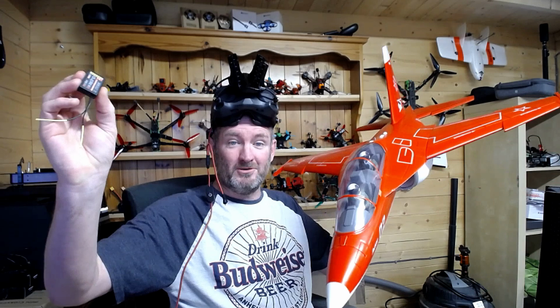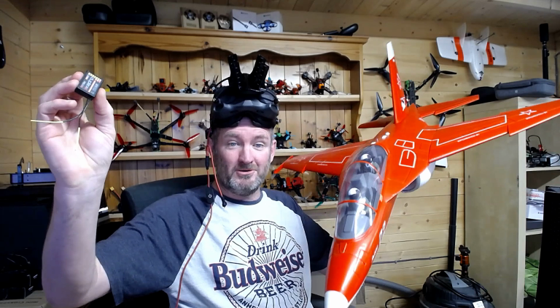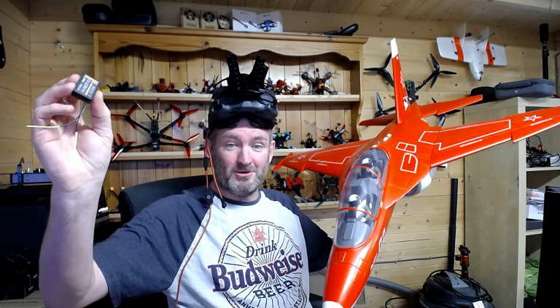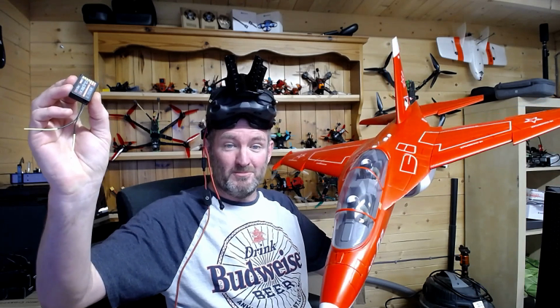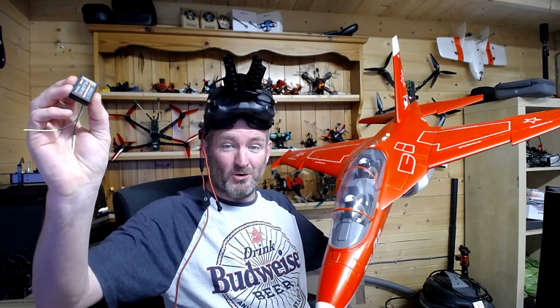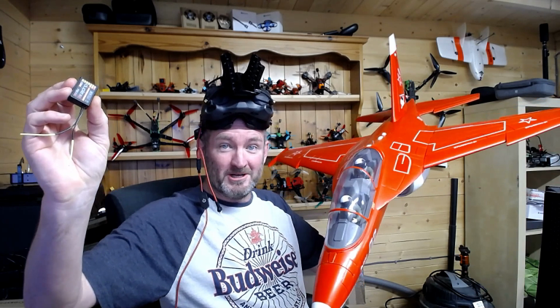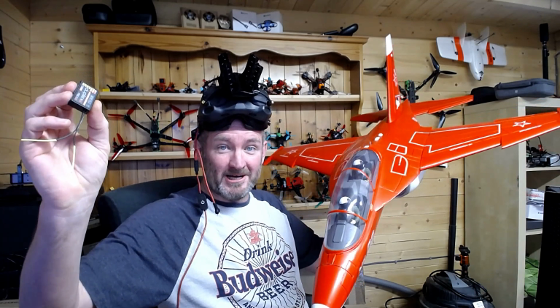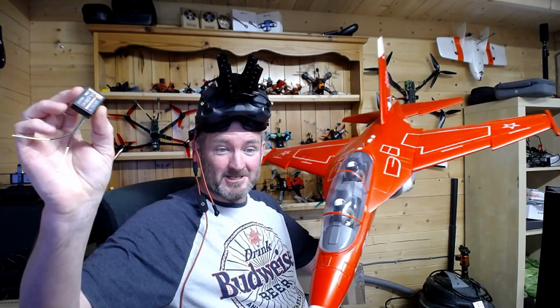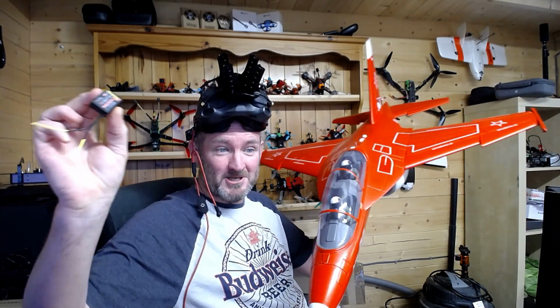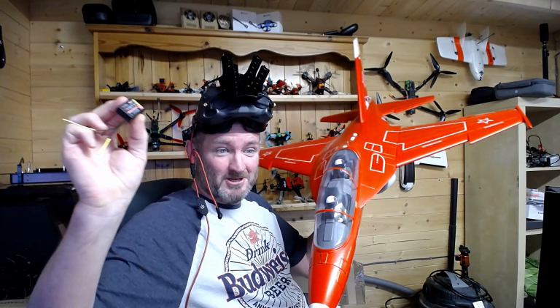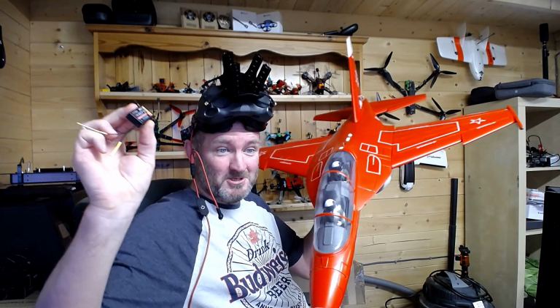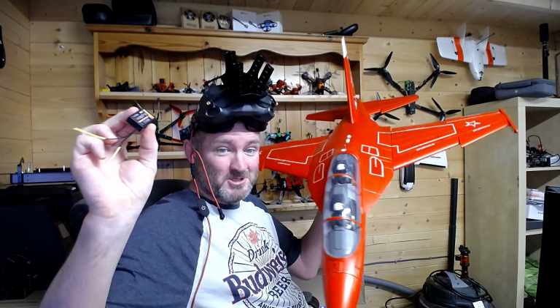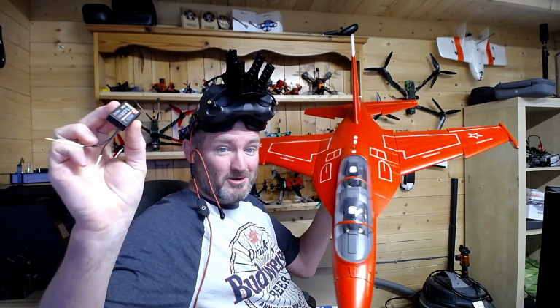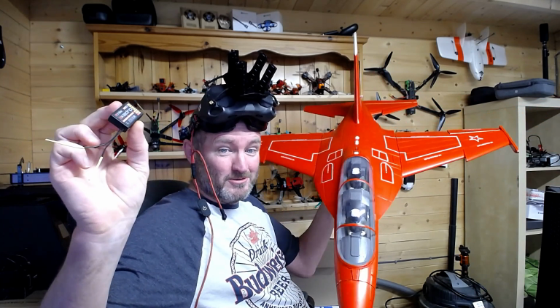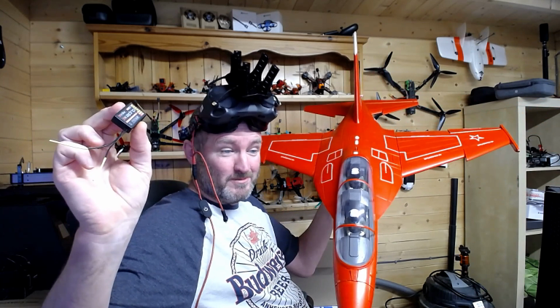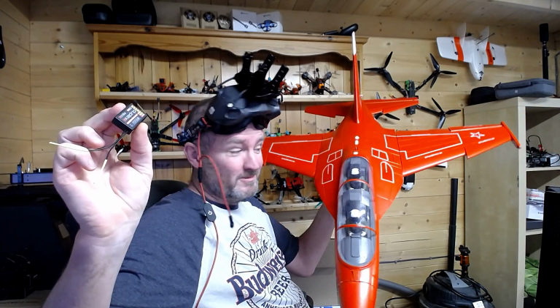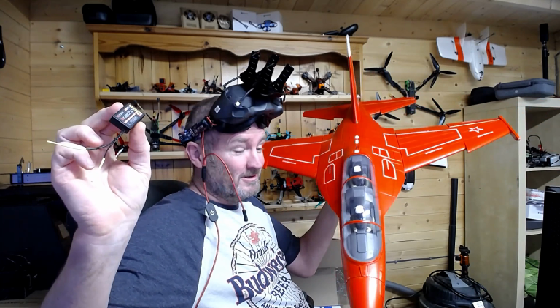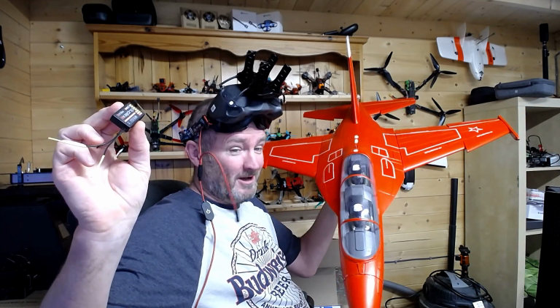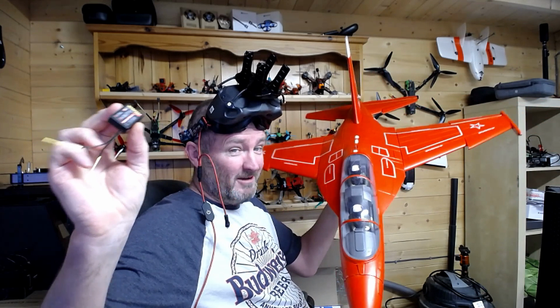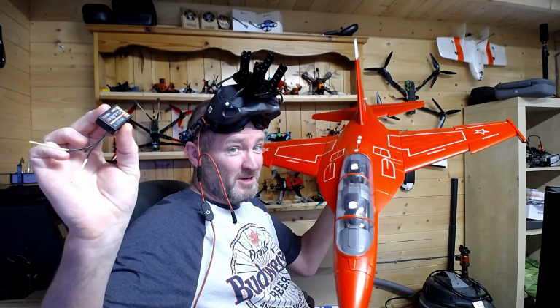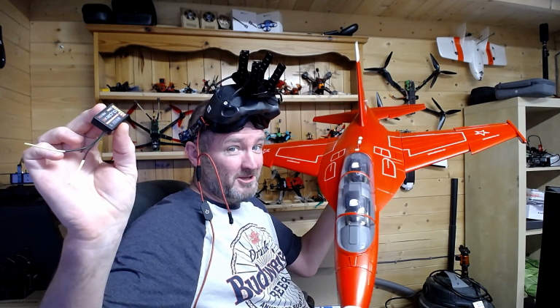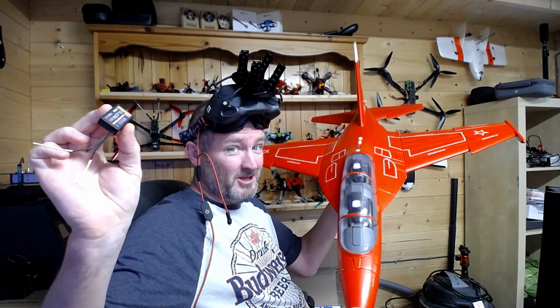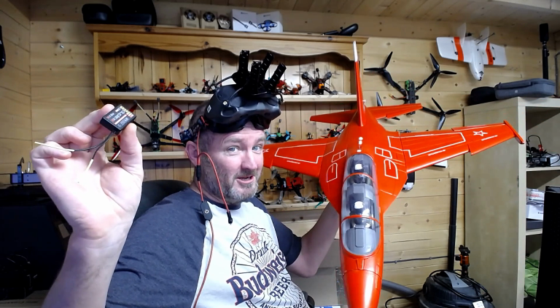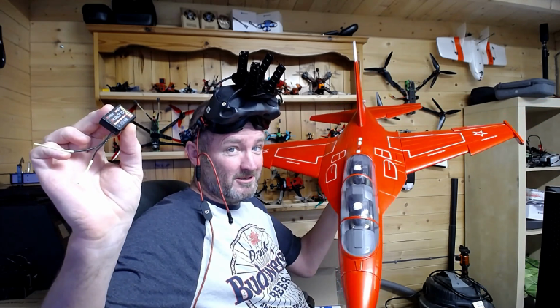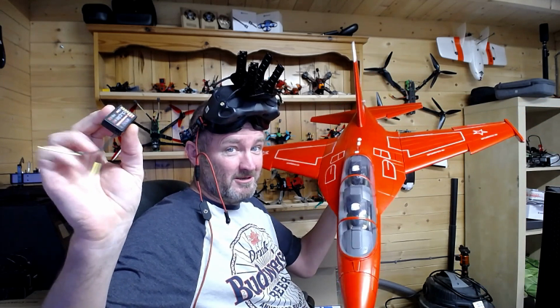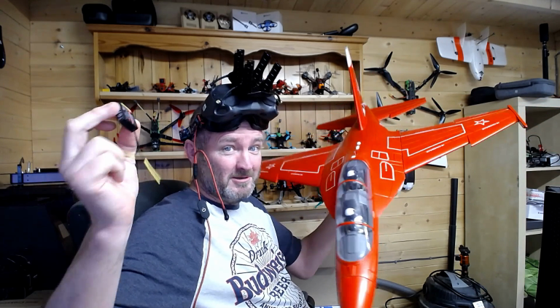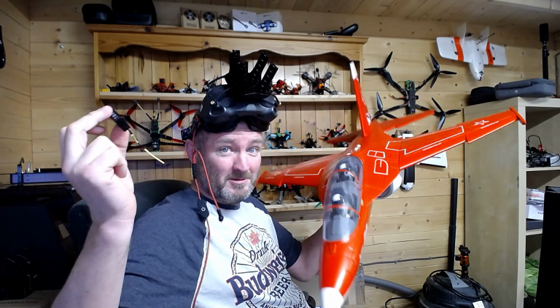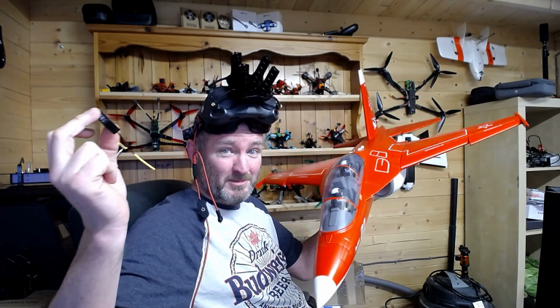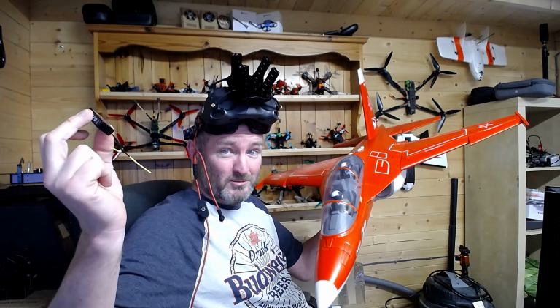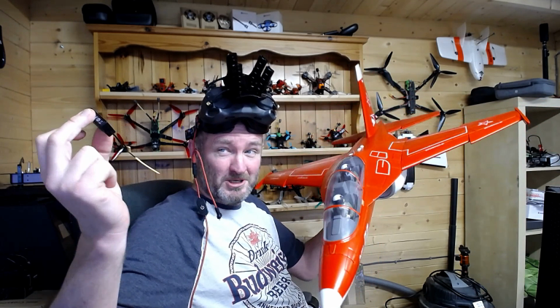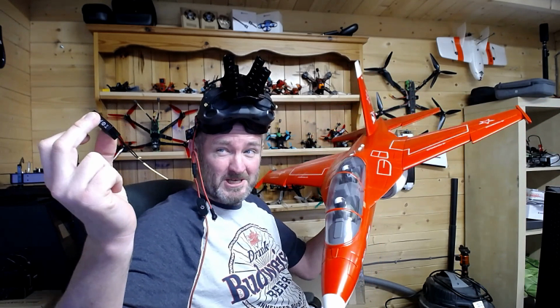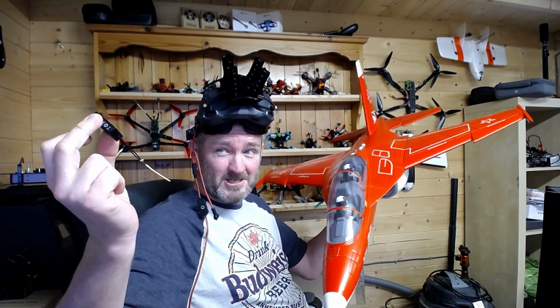Good morning, guys. I've made a thing. What is it?